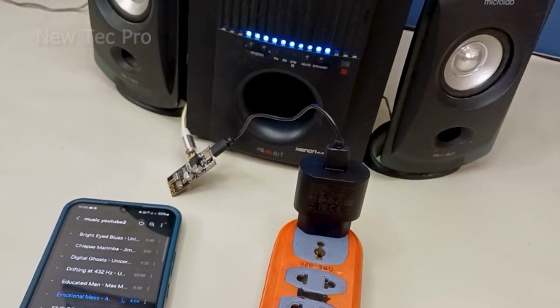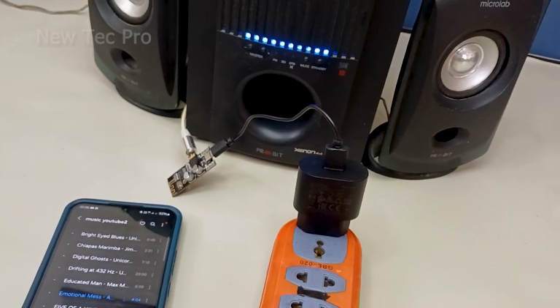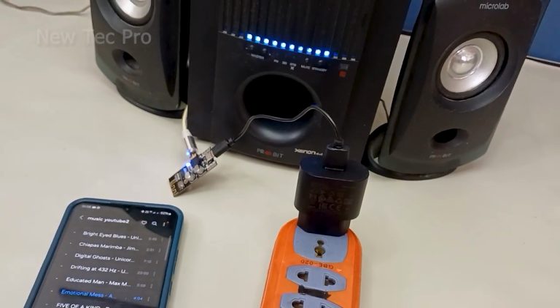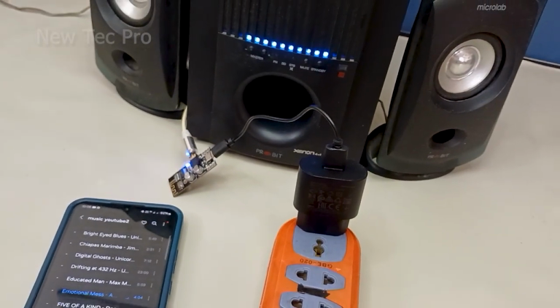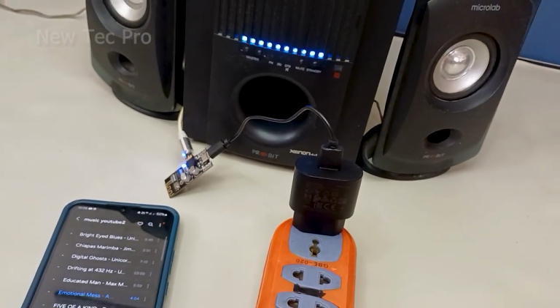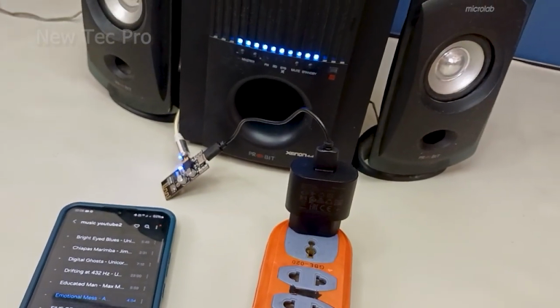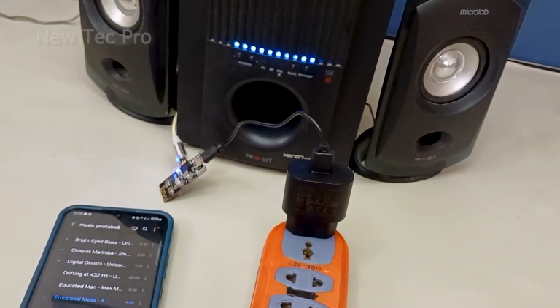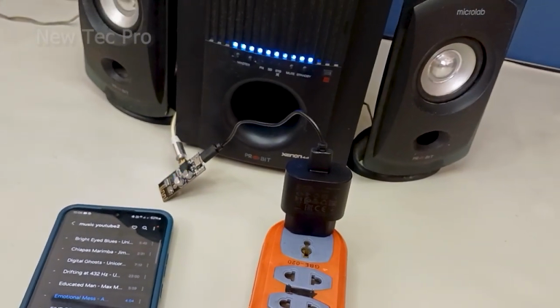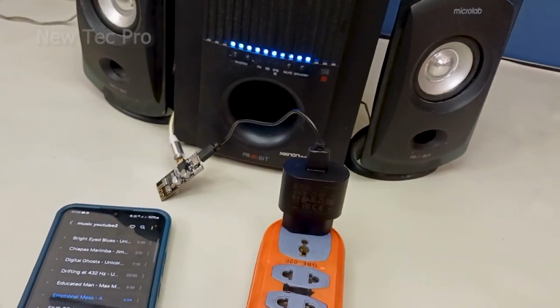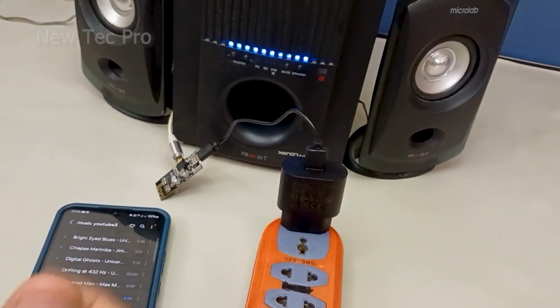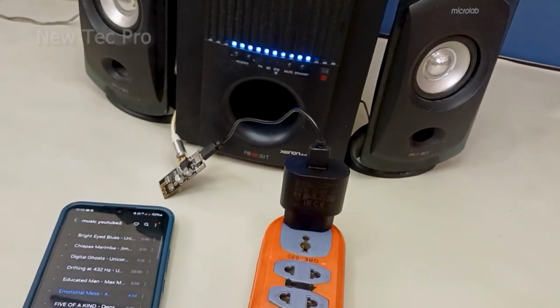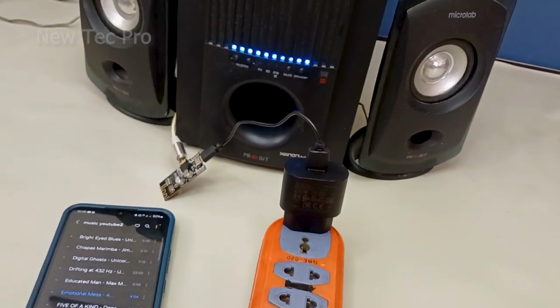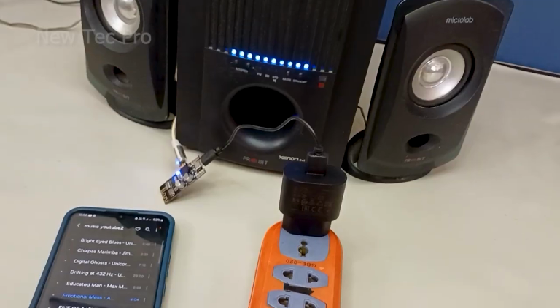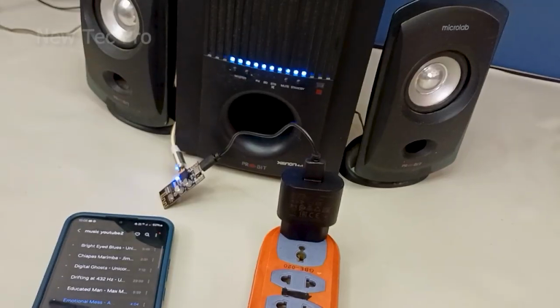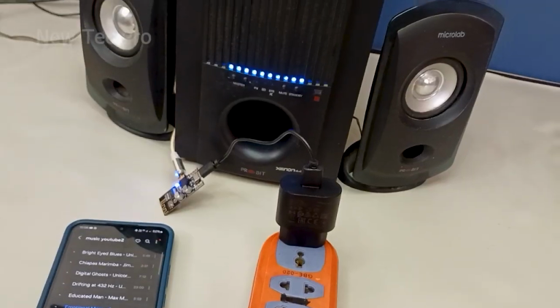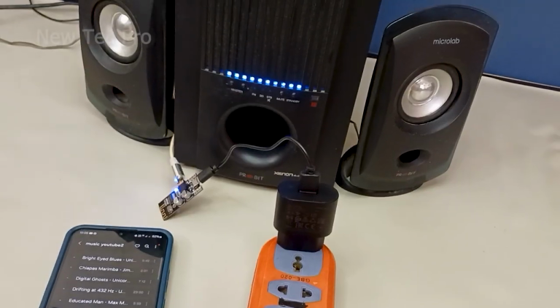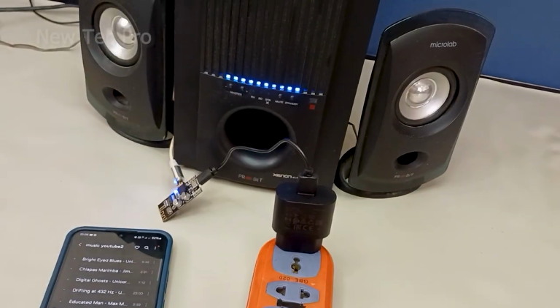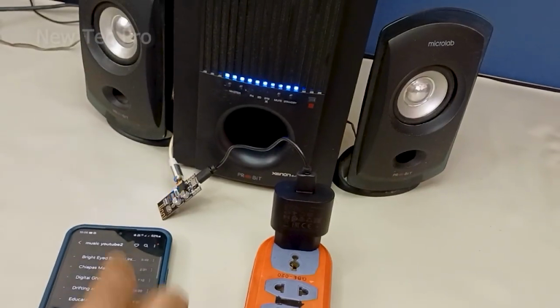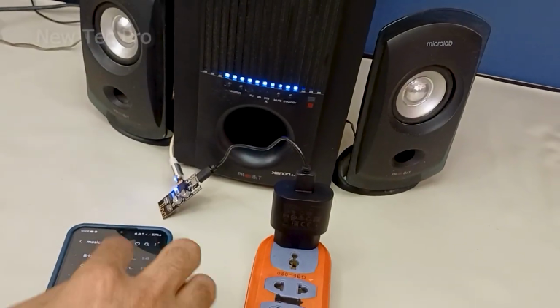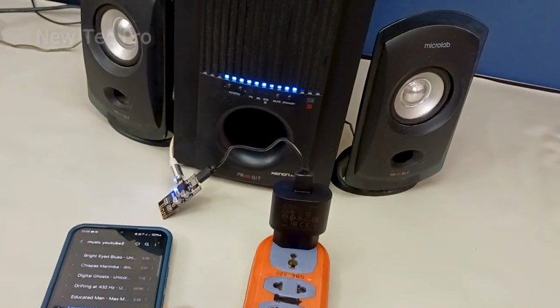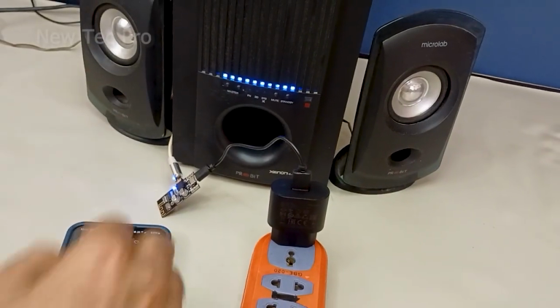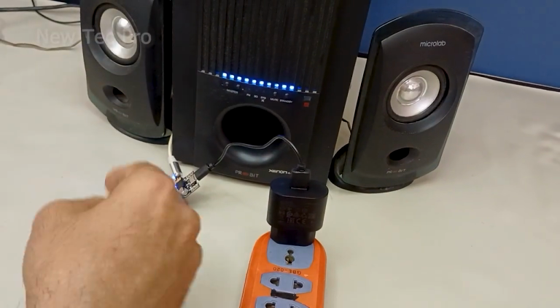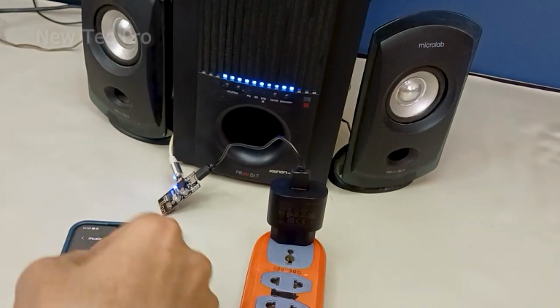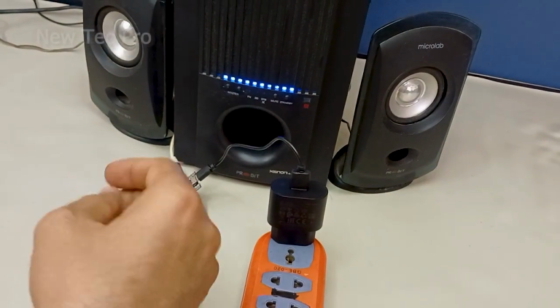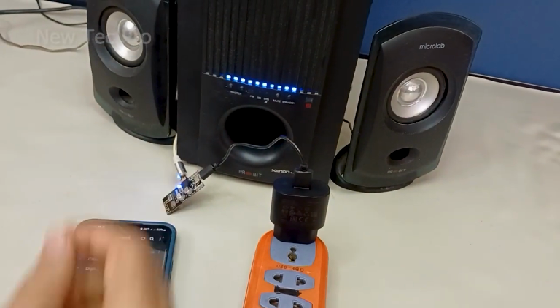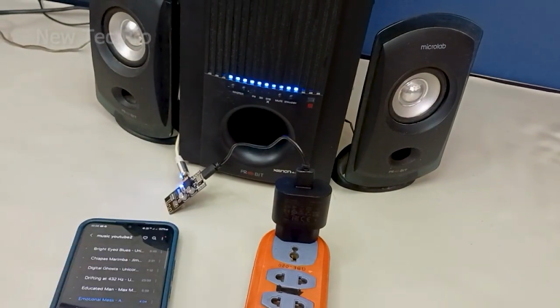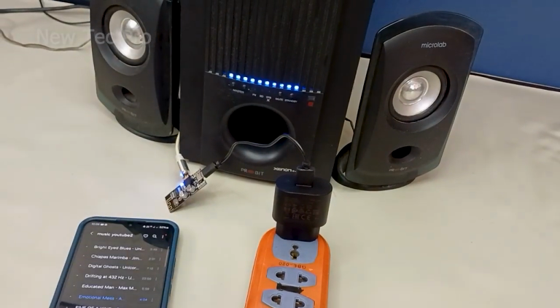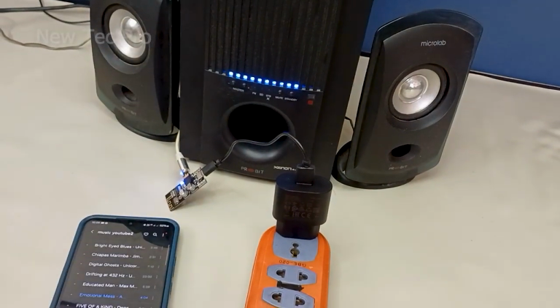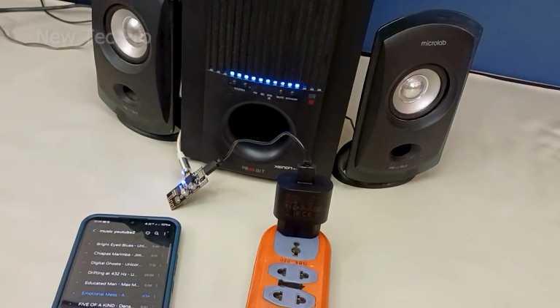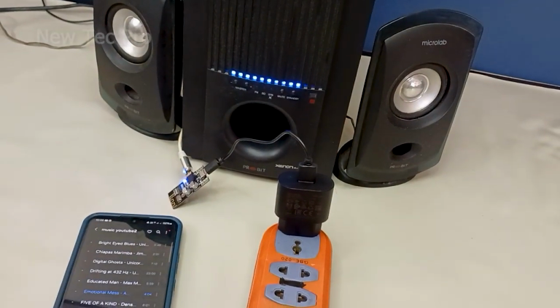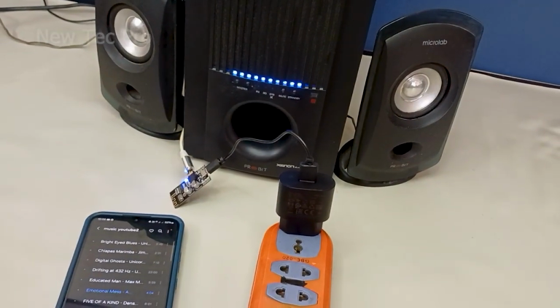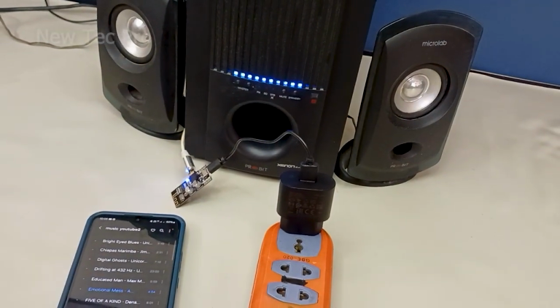You can control music playback from your cell phone.